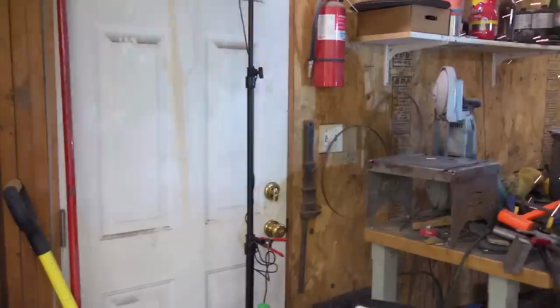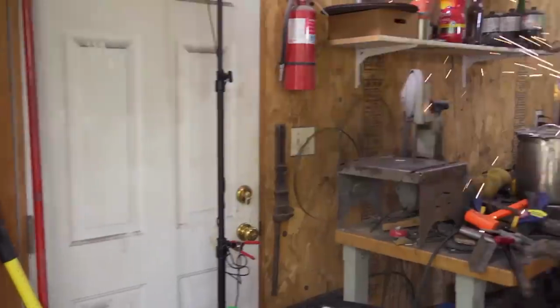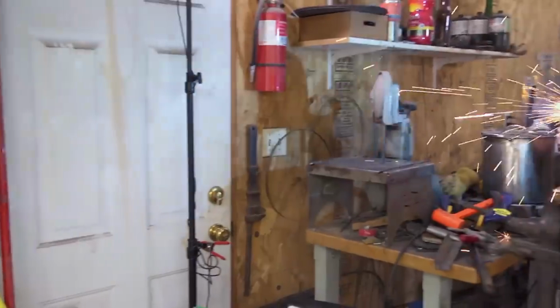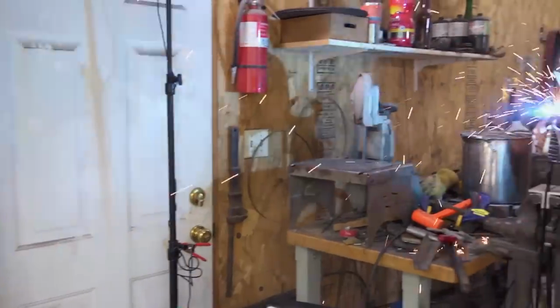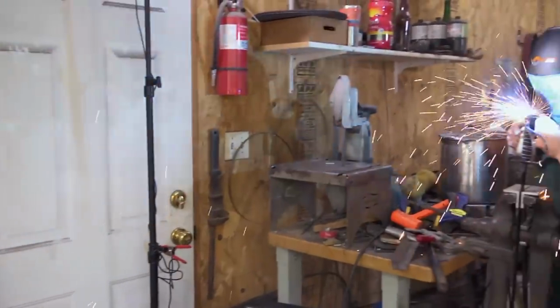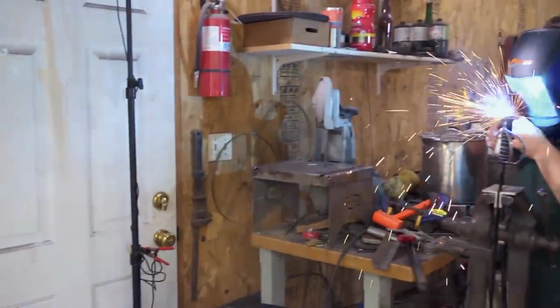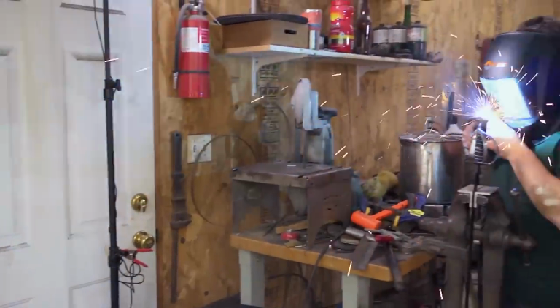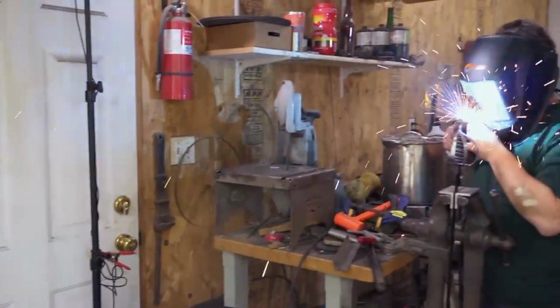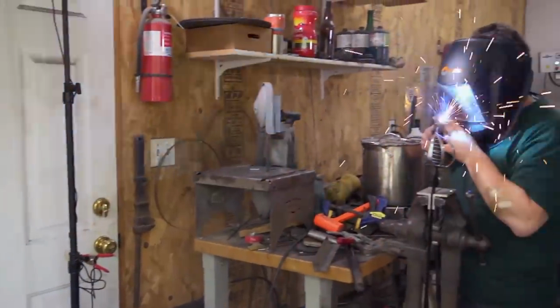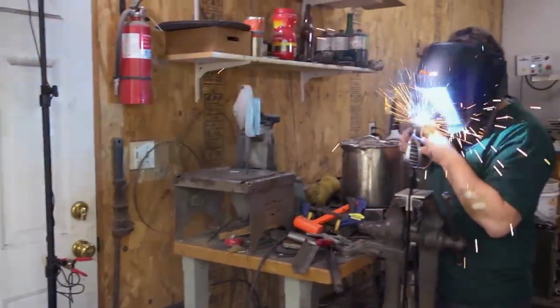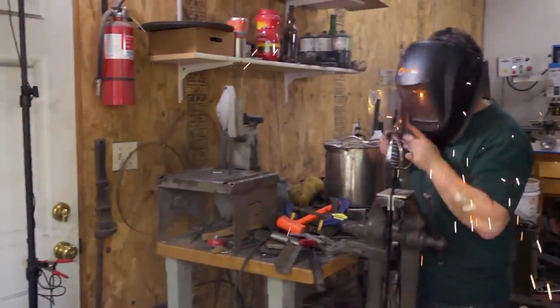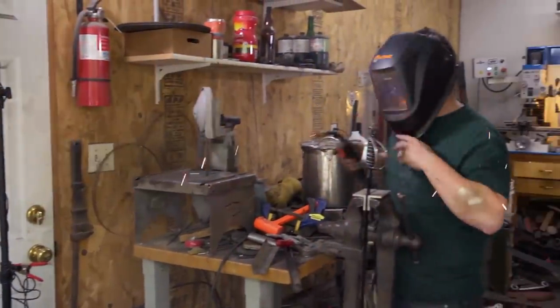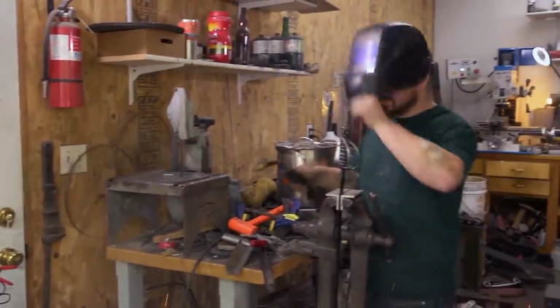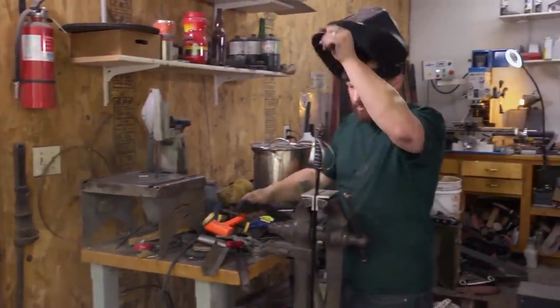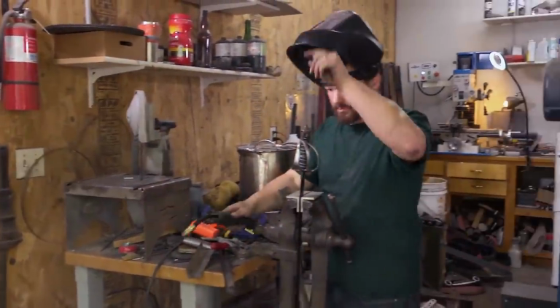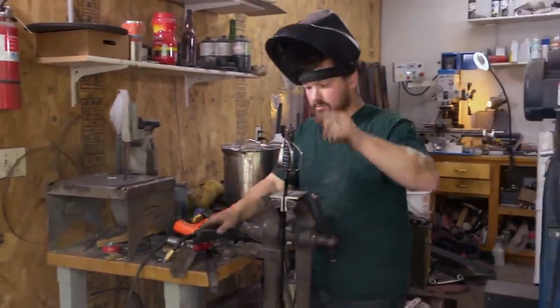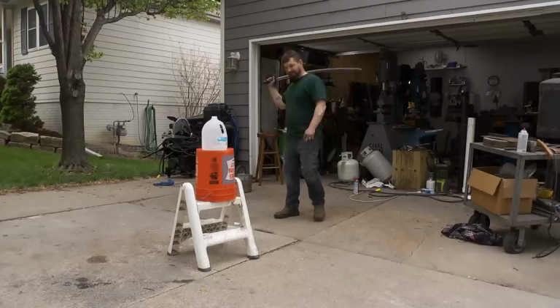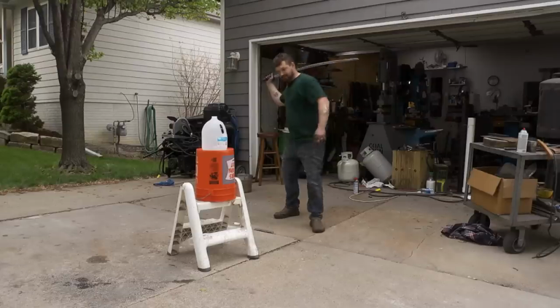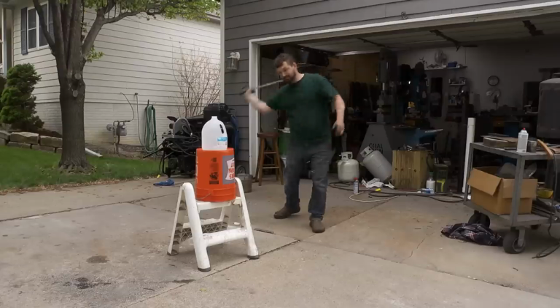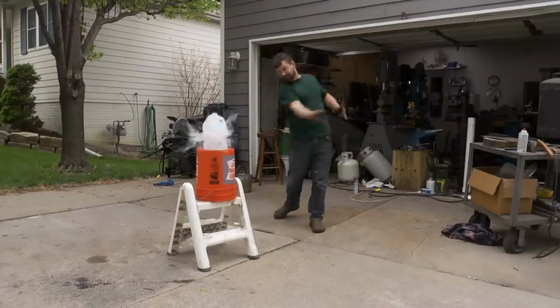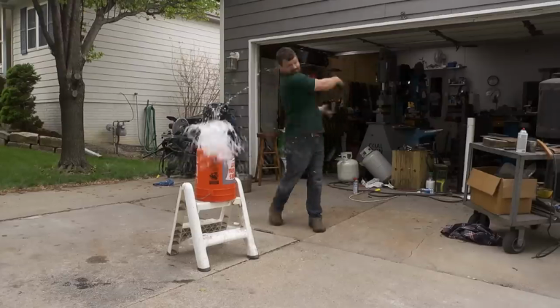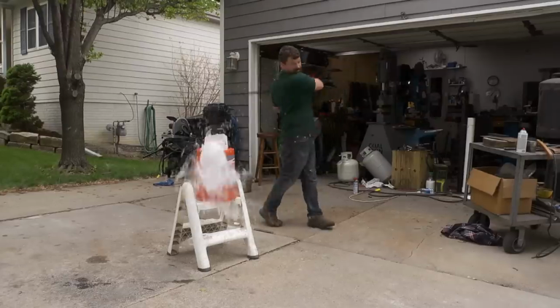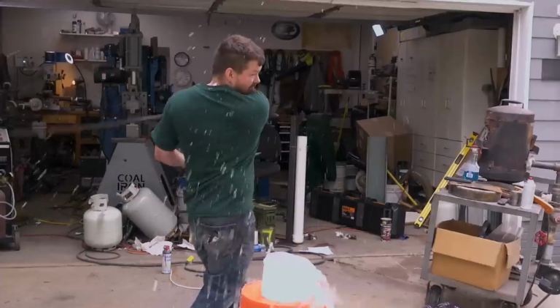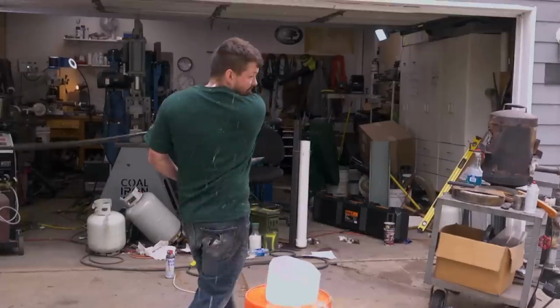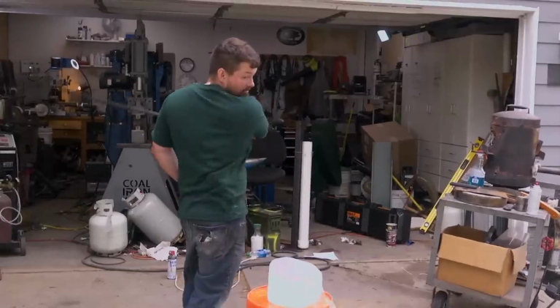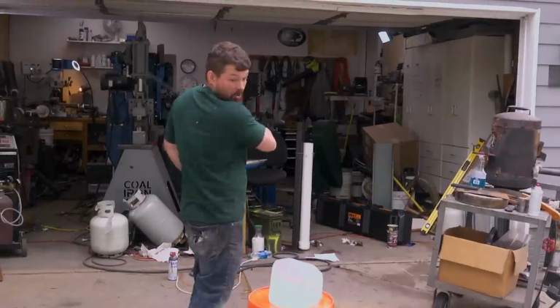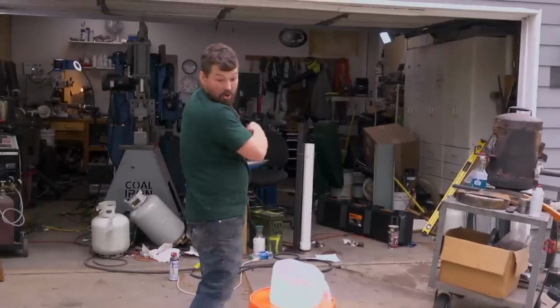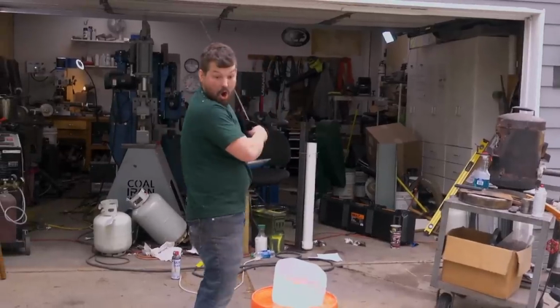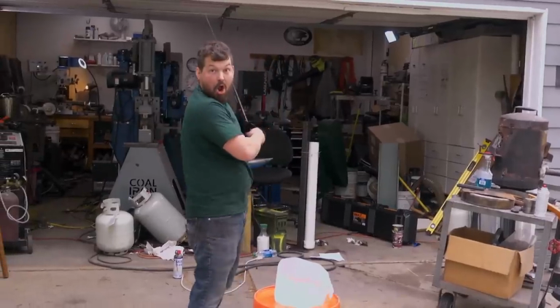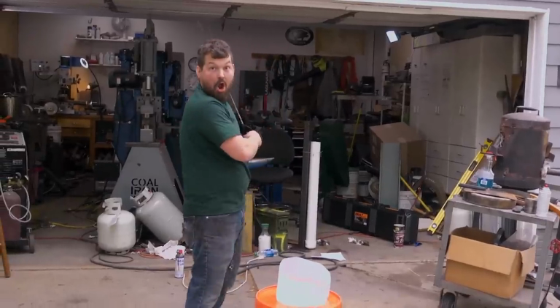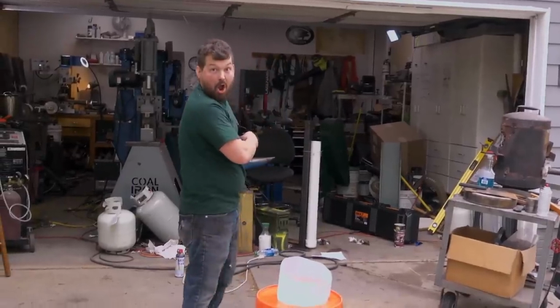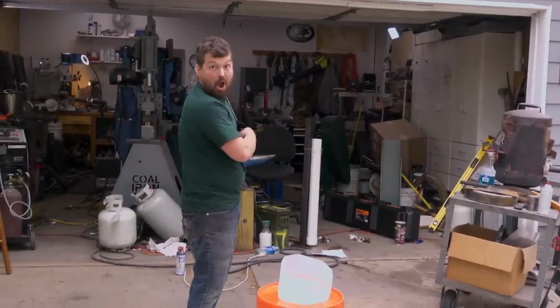Totally fully assembled. It looks badass. Everything went great.